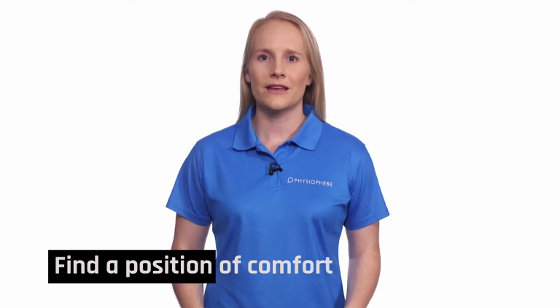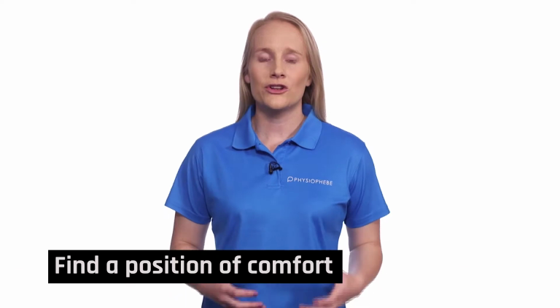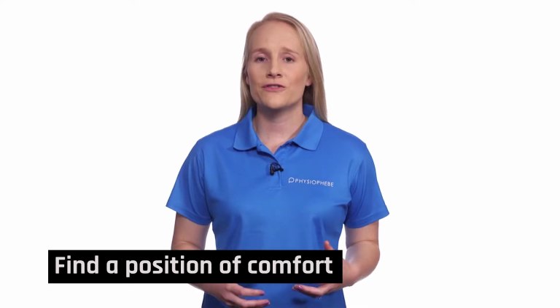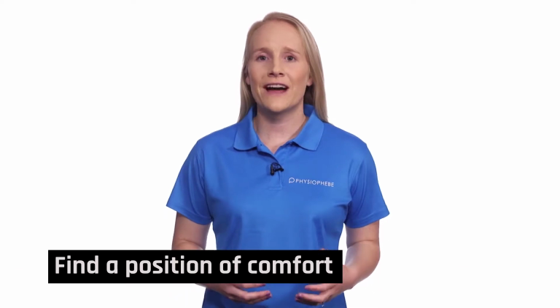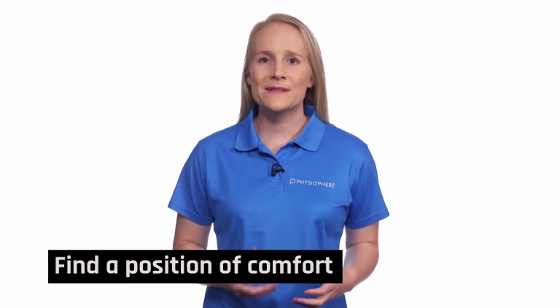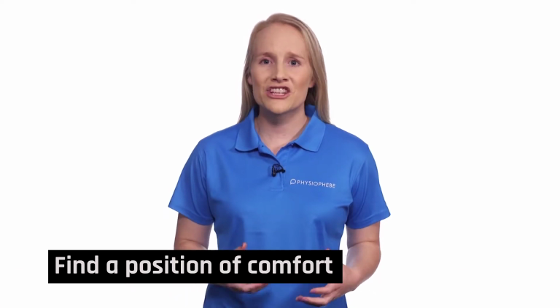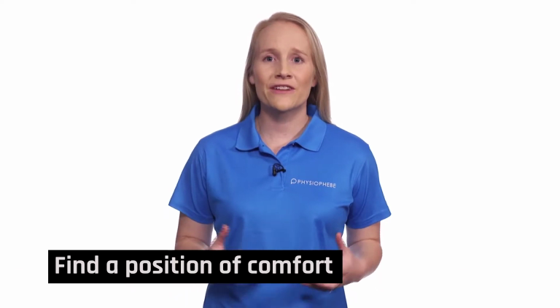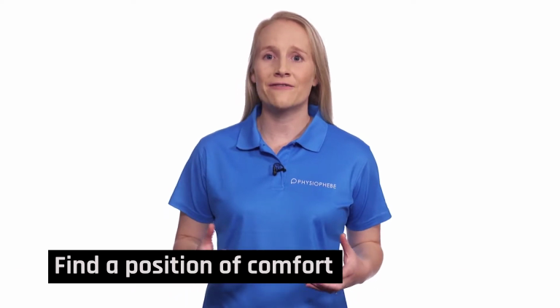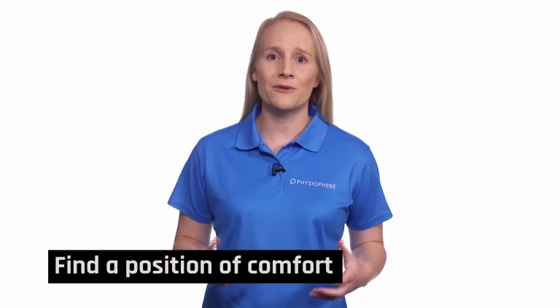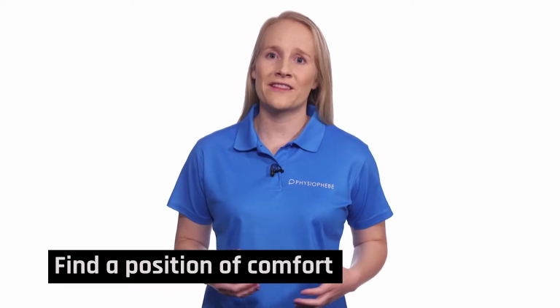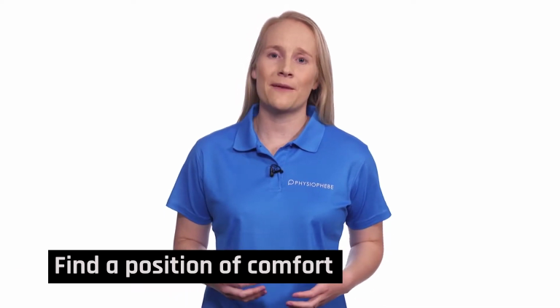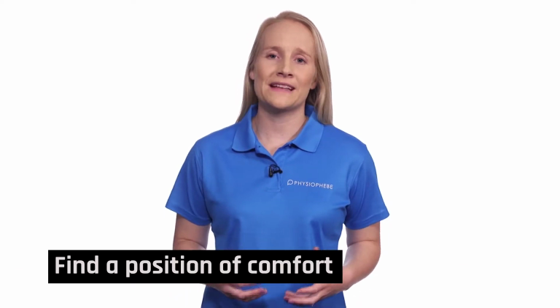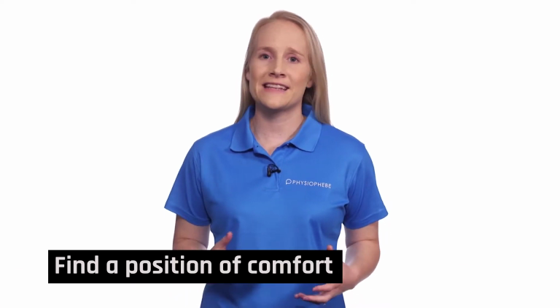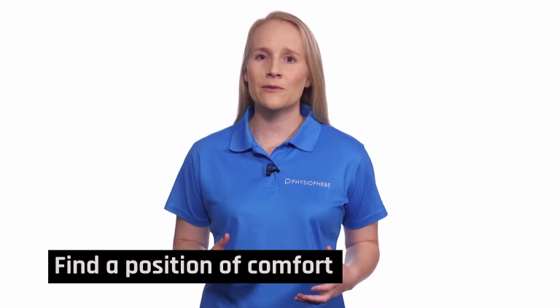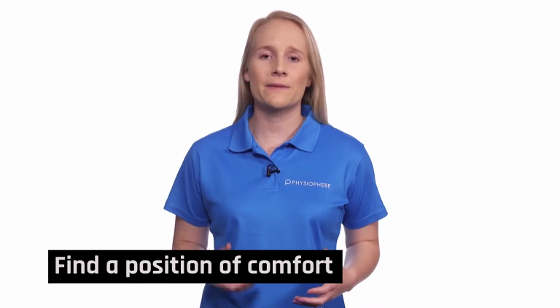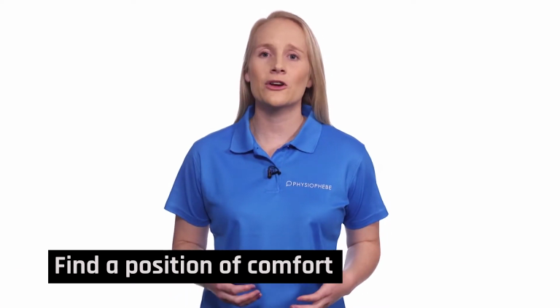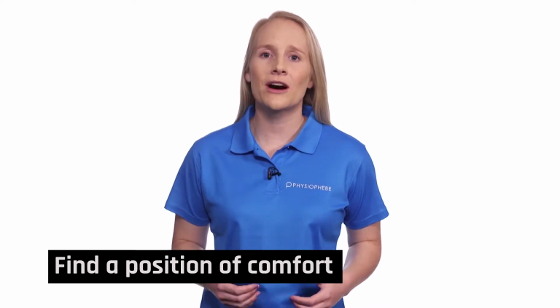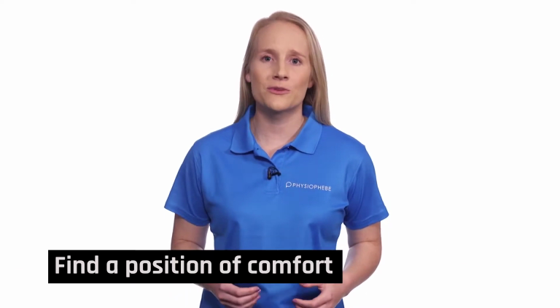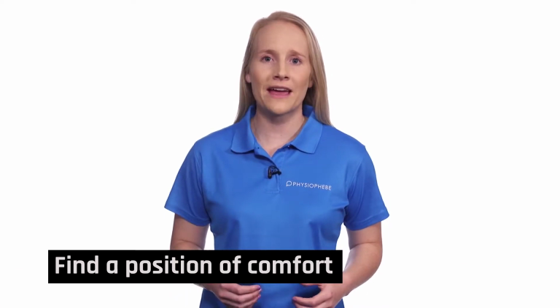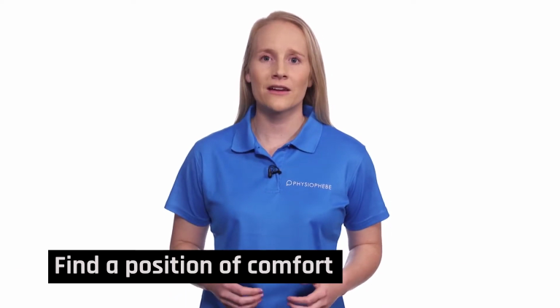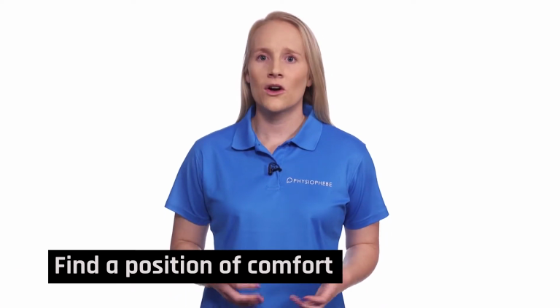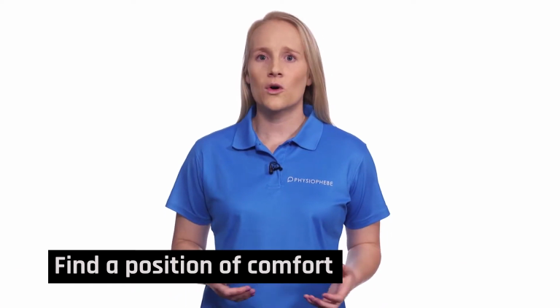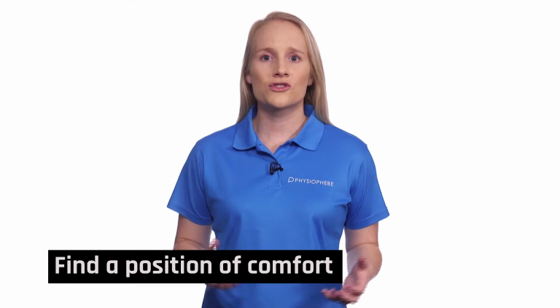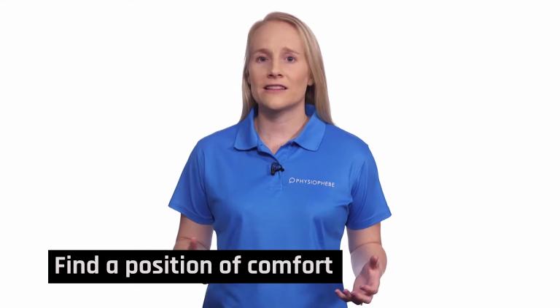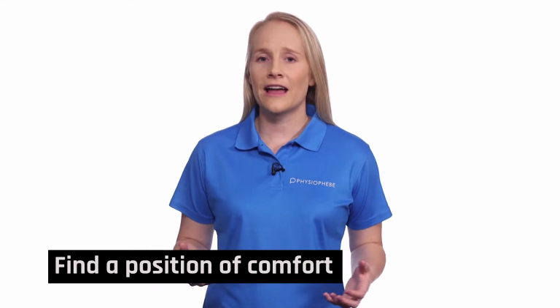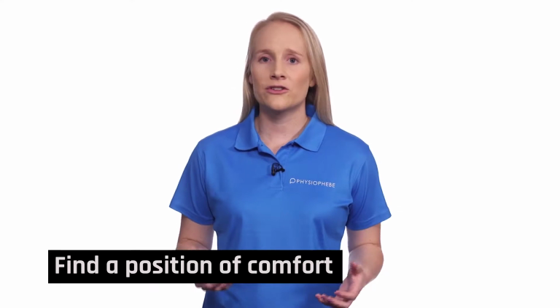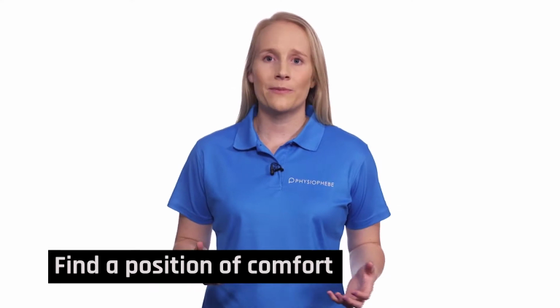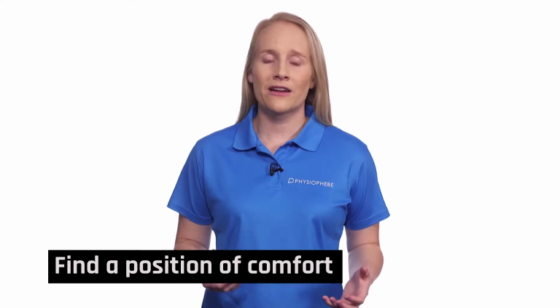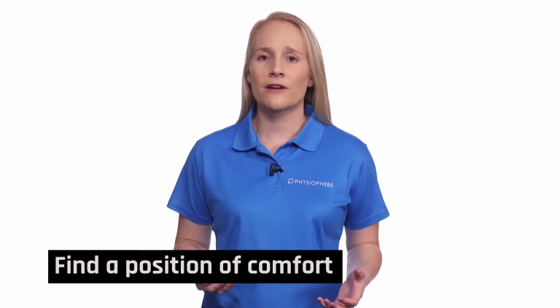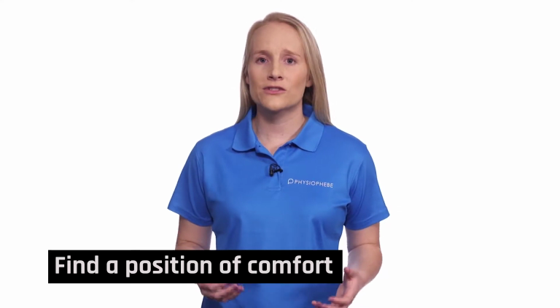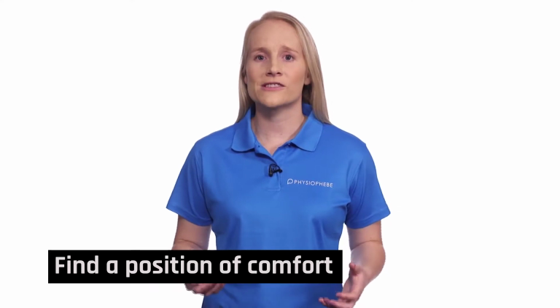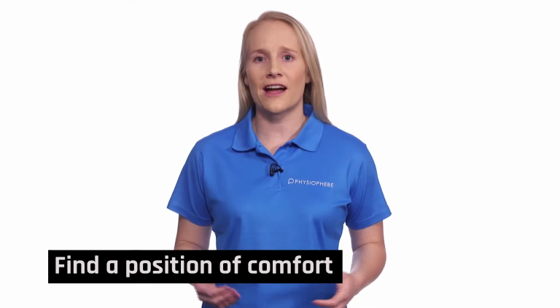You should find a position of comfort, whether that be sitting with a pillow behind your back, or try lying on your back, front, or side.